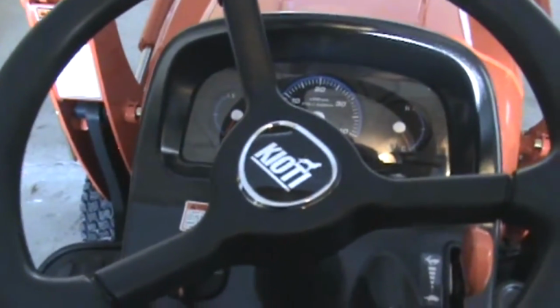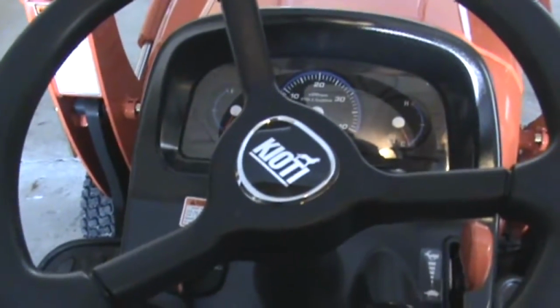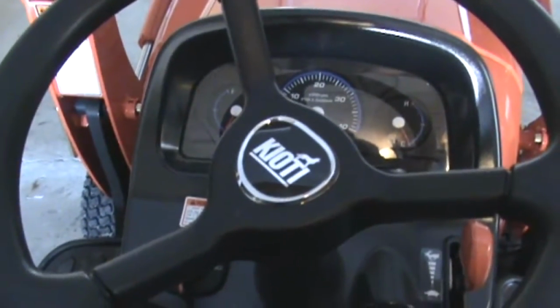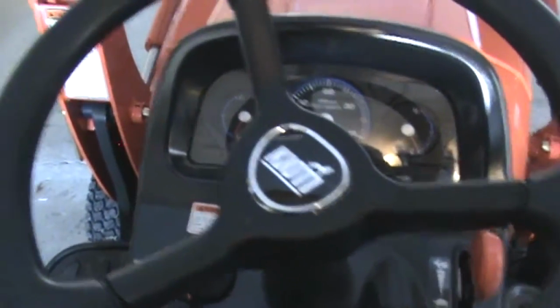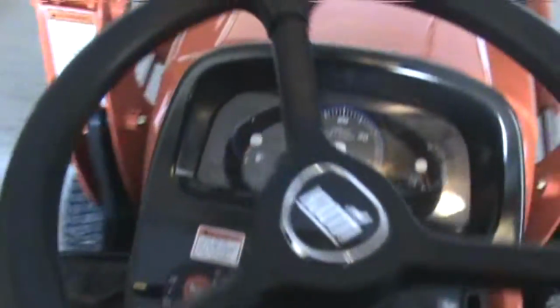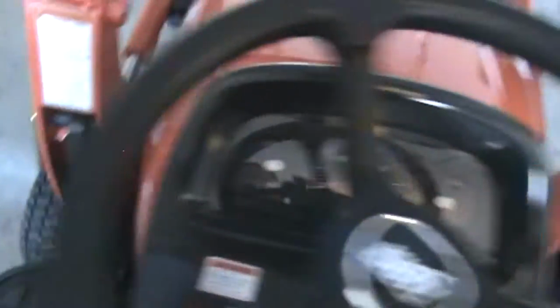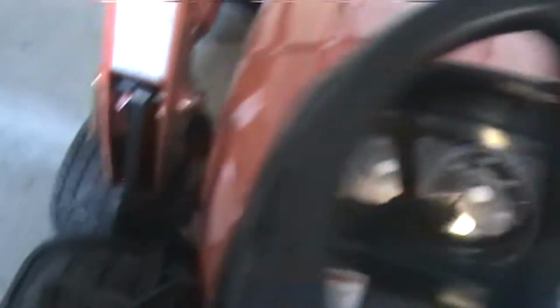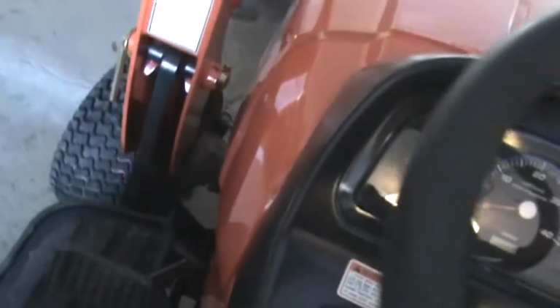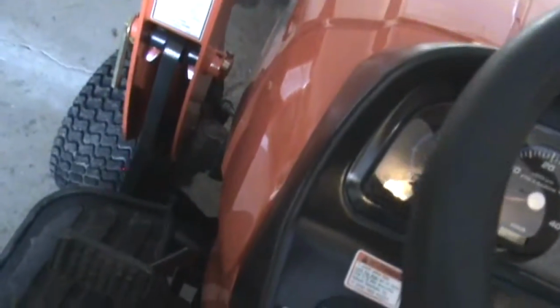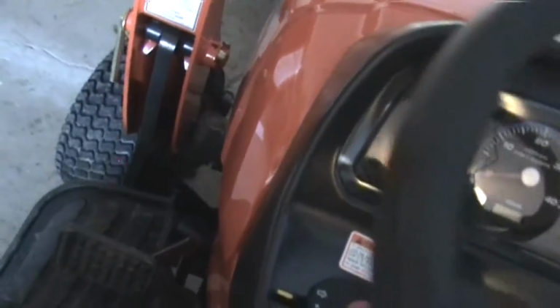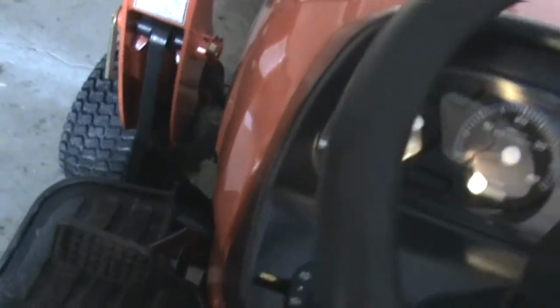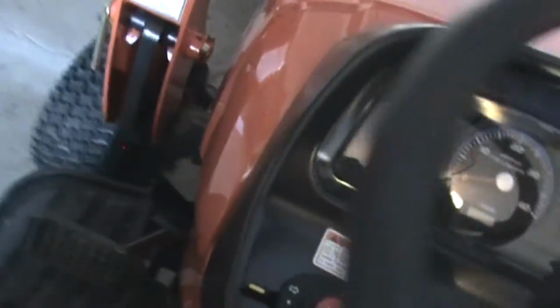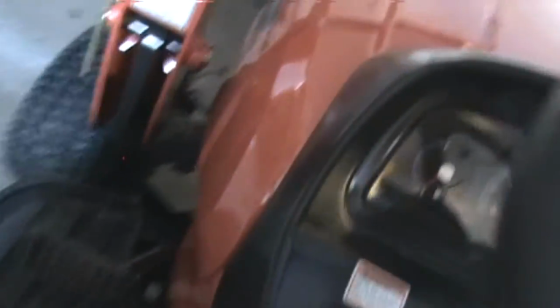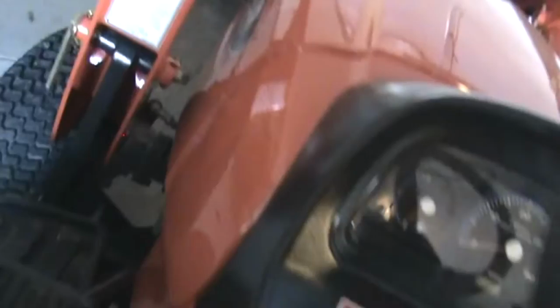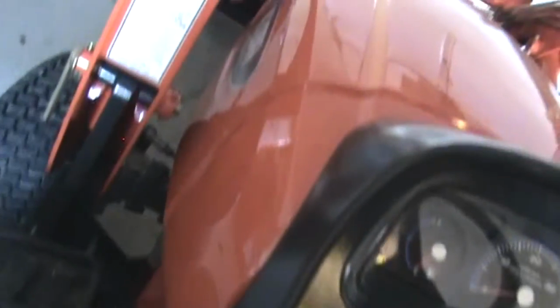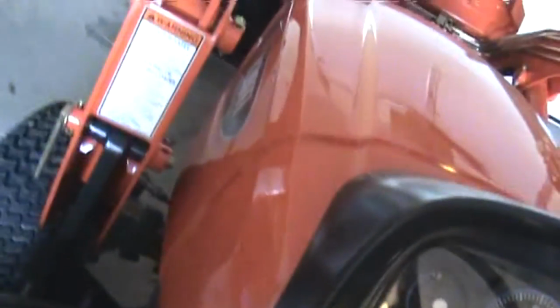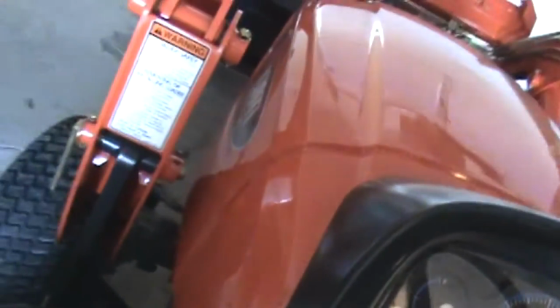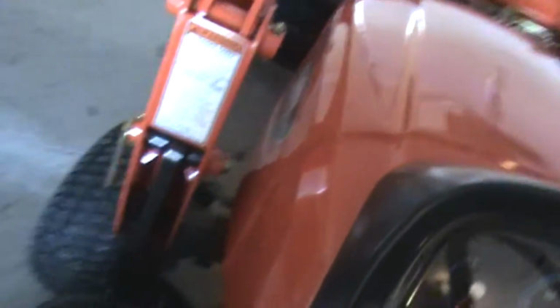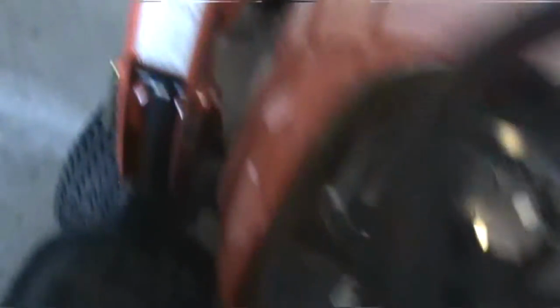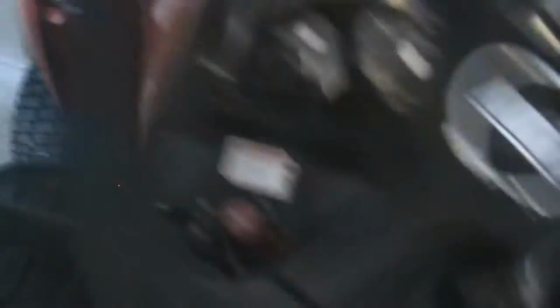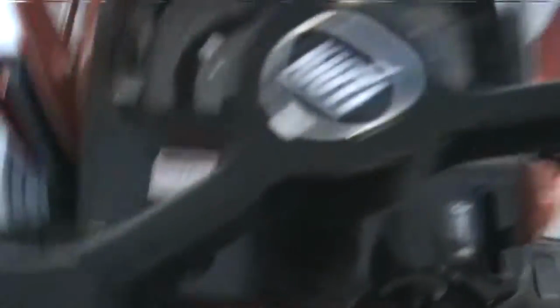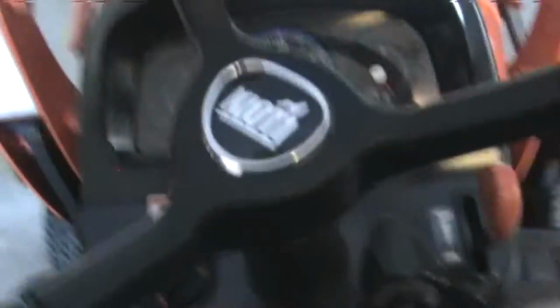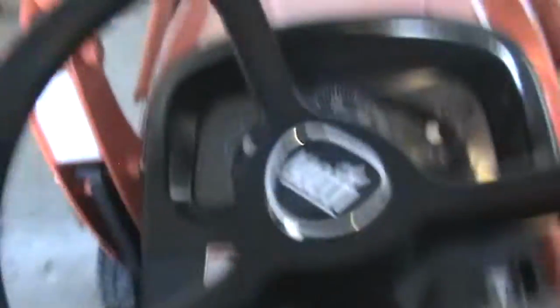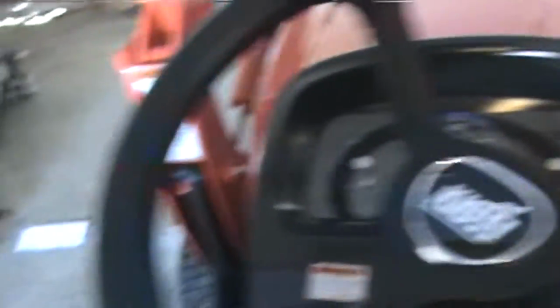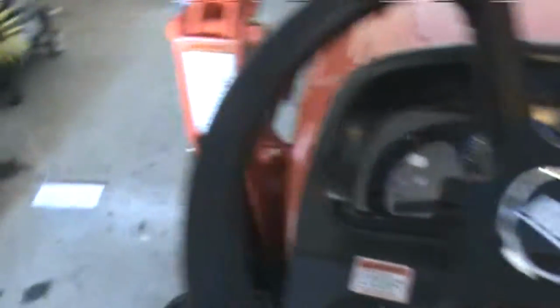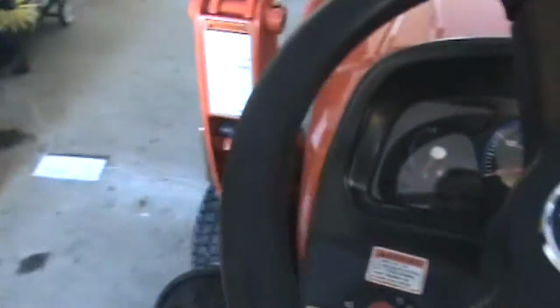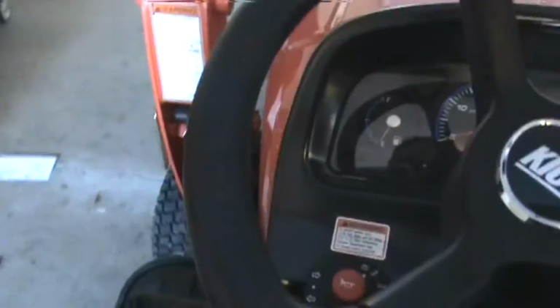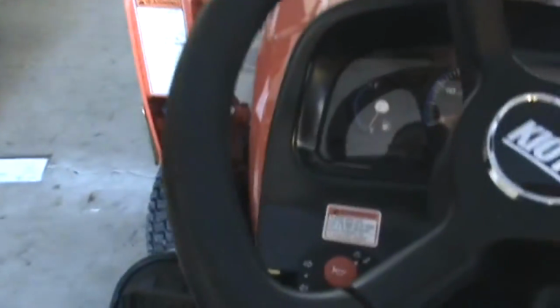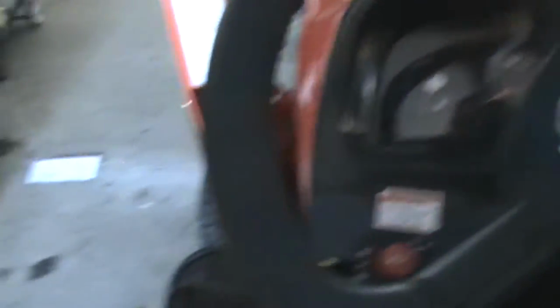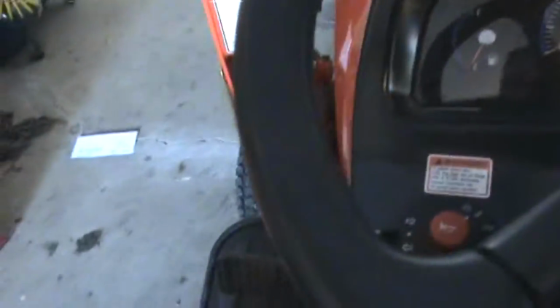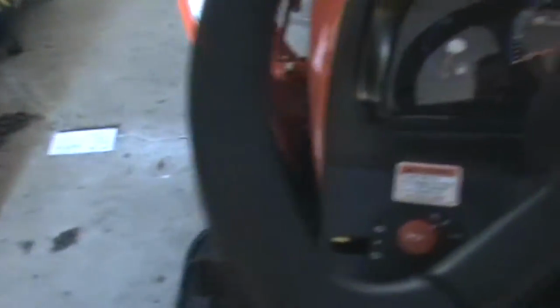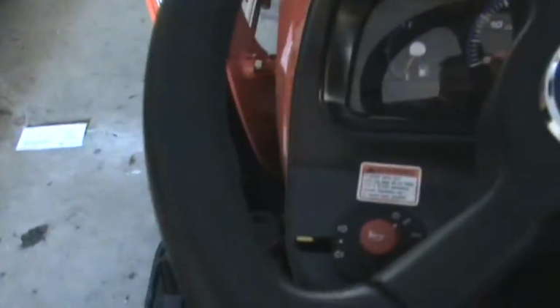2015 Coyote CS 2410 cold start. Semi cold start. Plugged in, not that cold out.